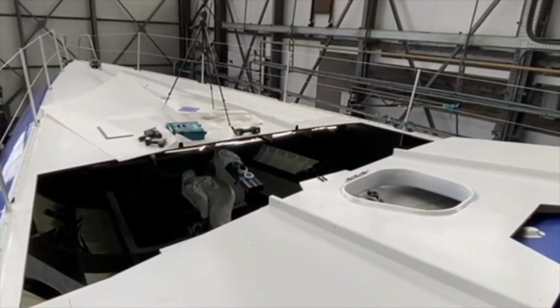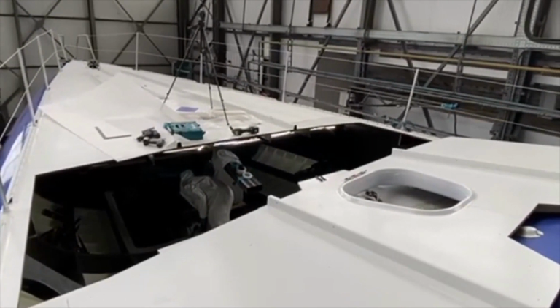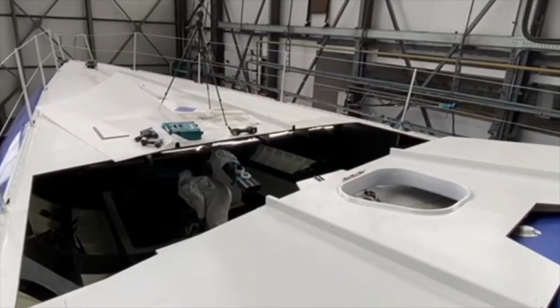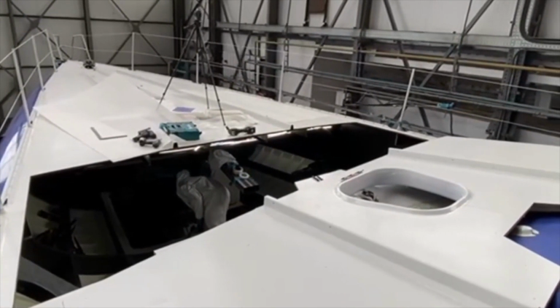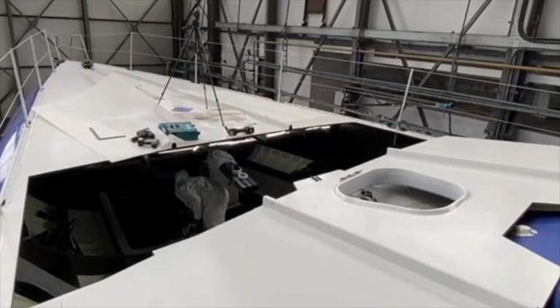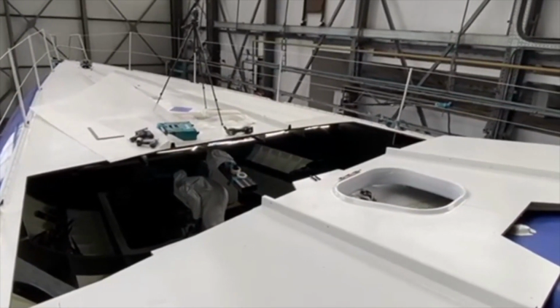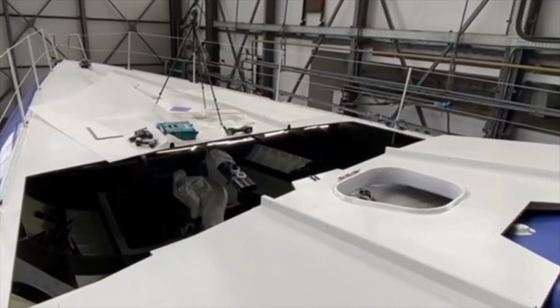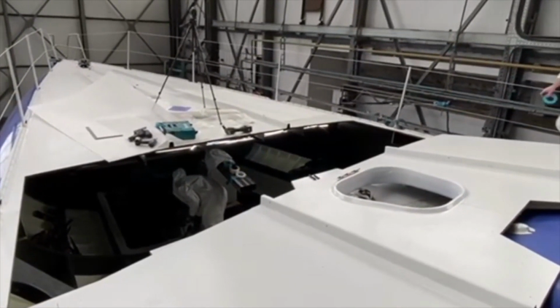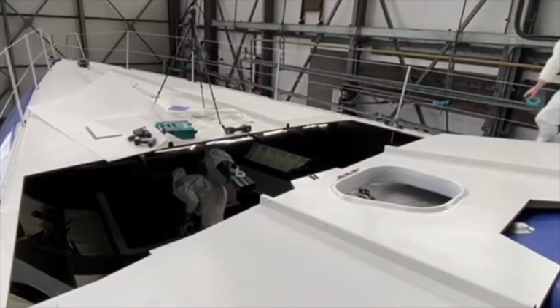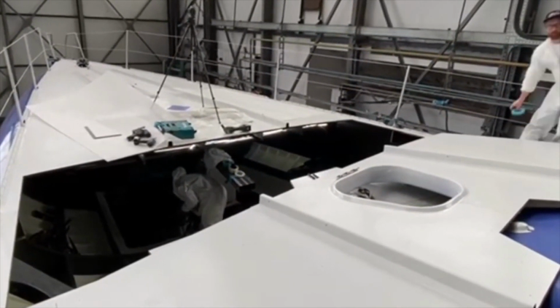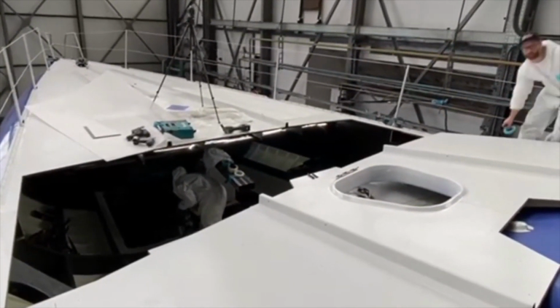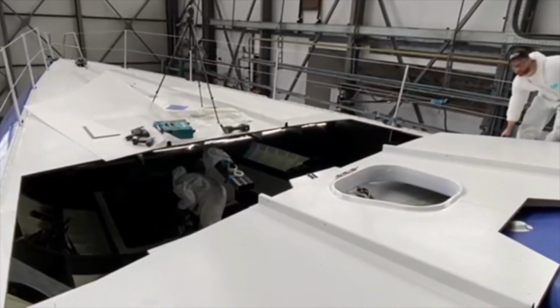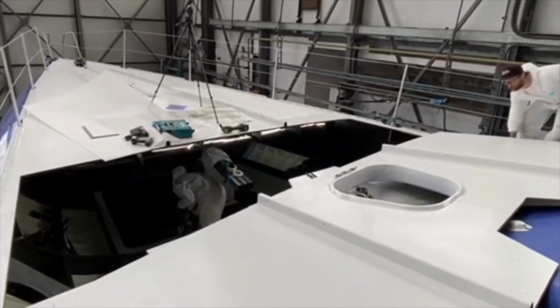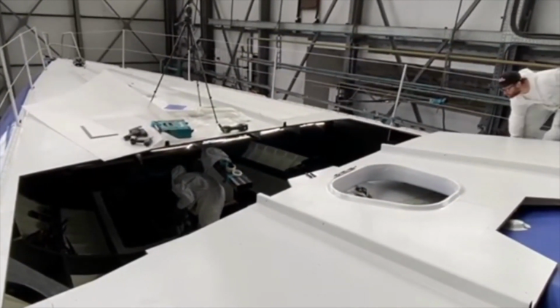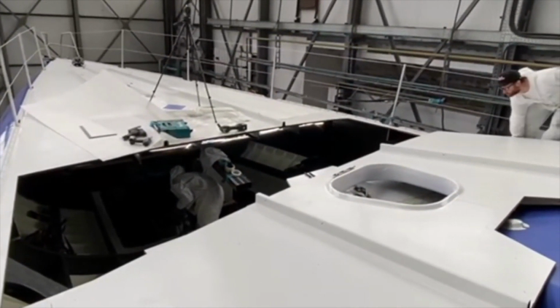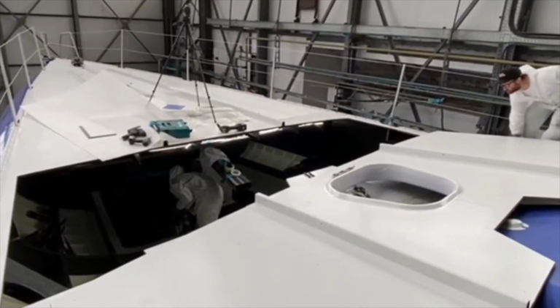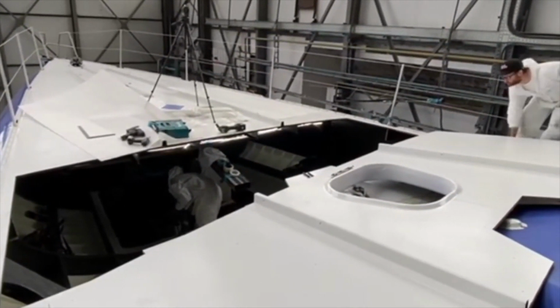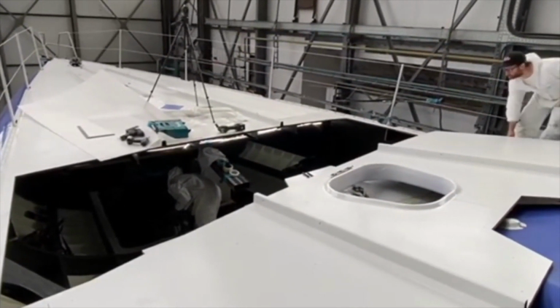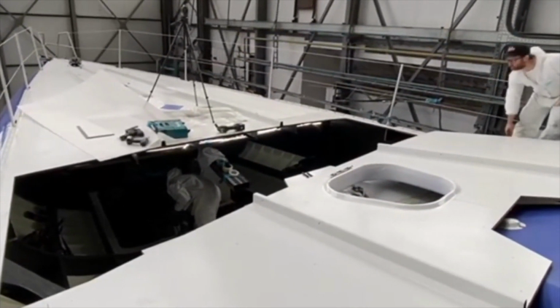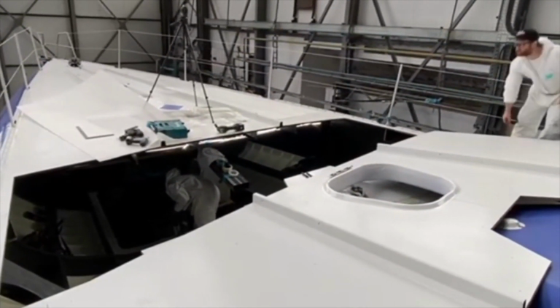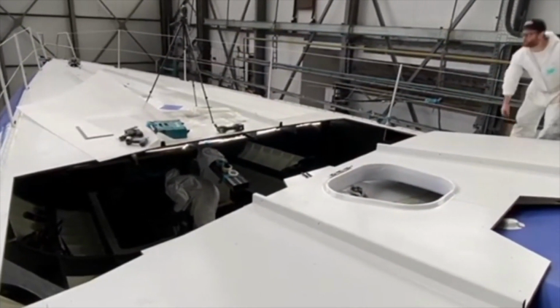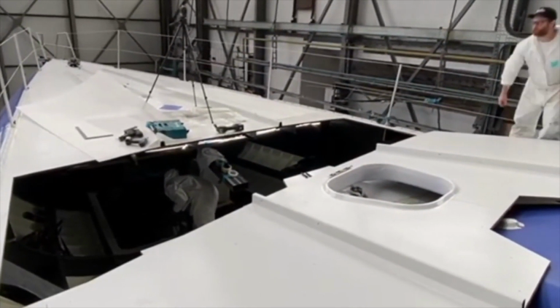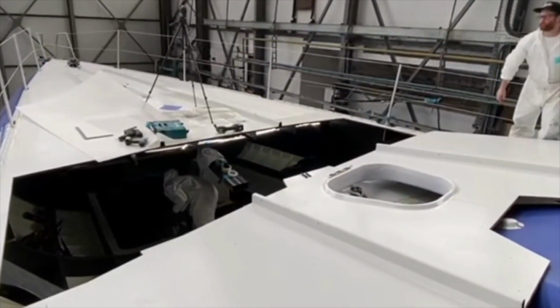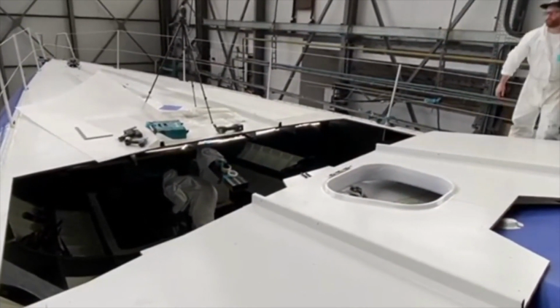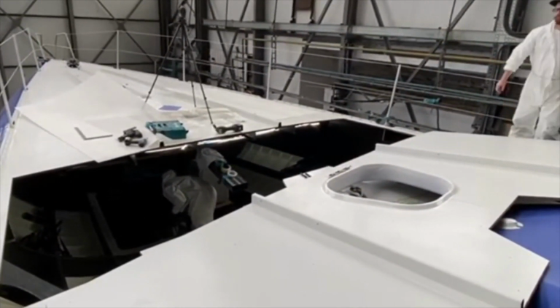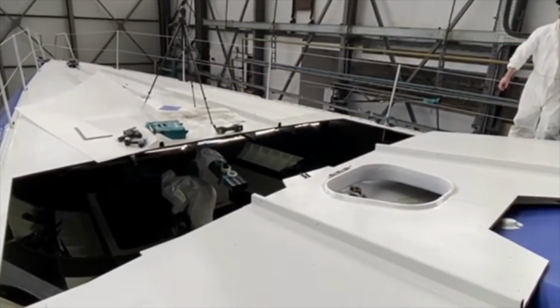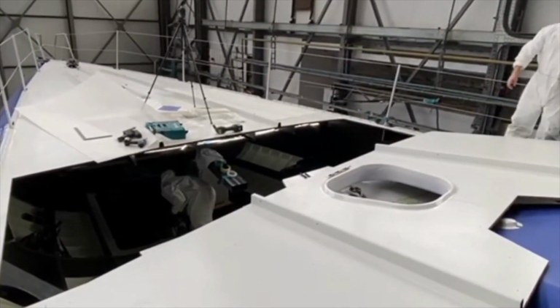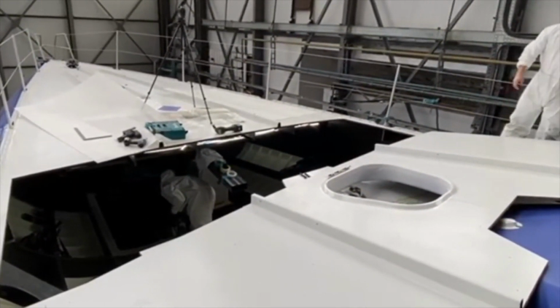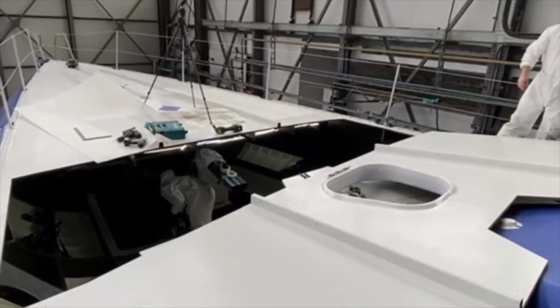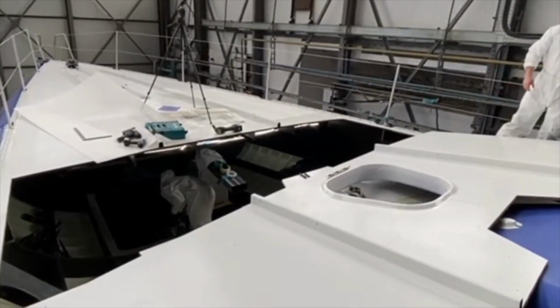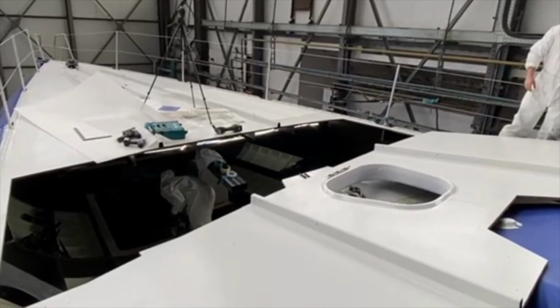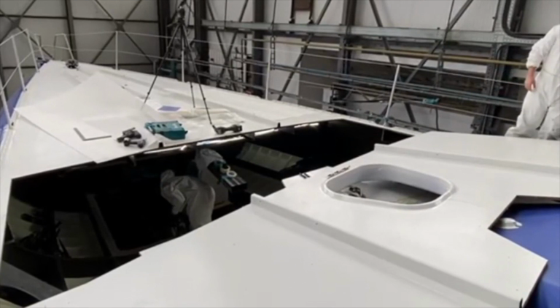Once the deck's cut, we can start cleaning all inside, removing all the old structure.